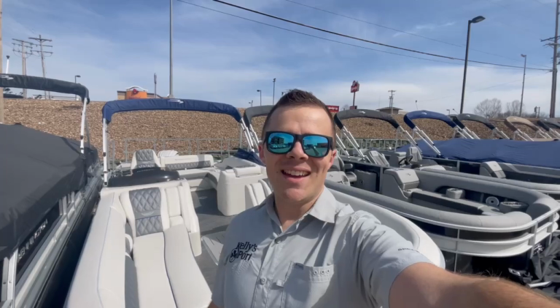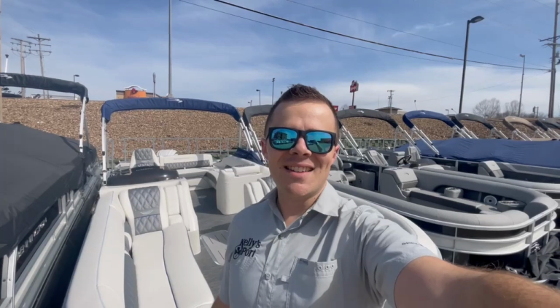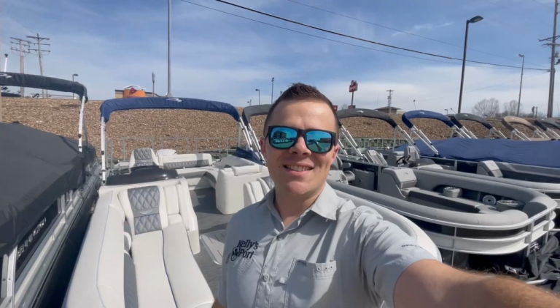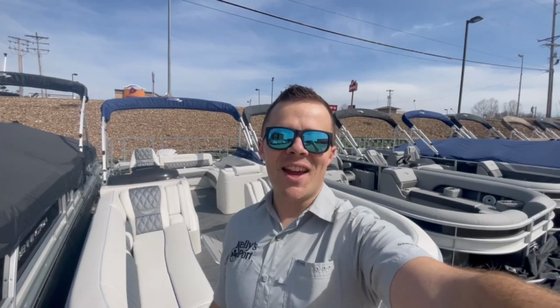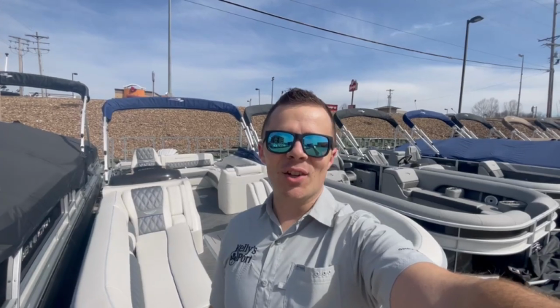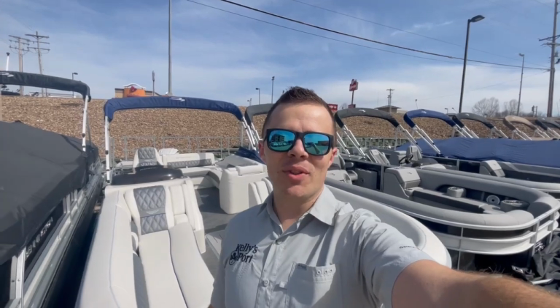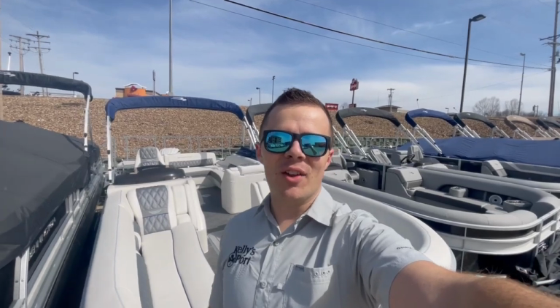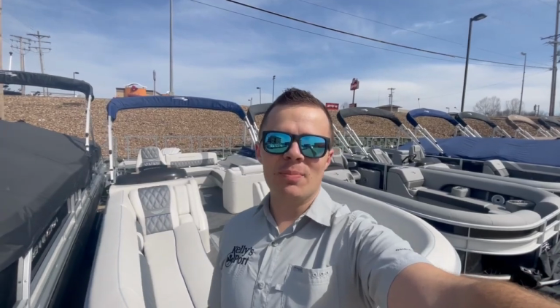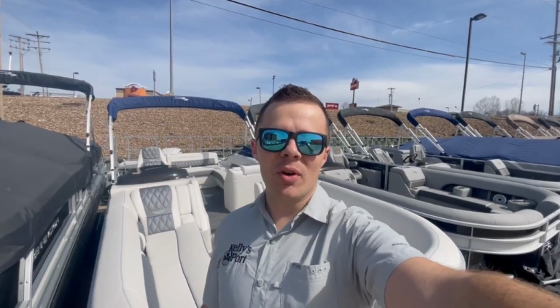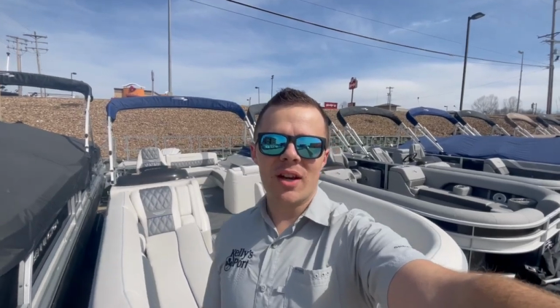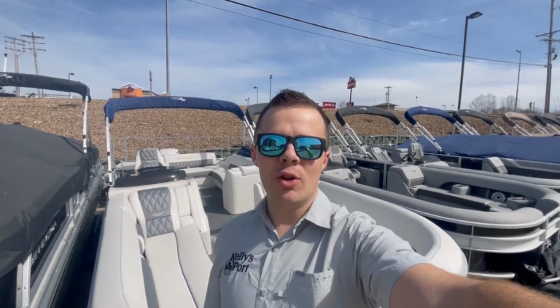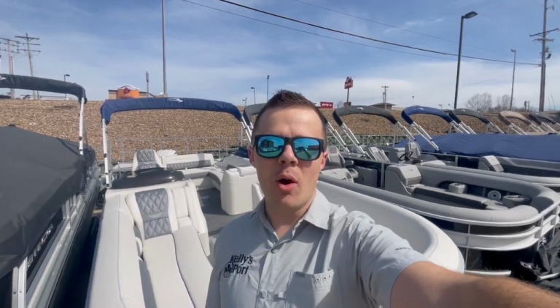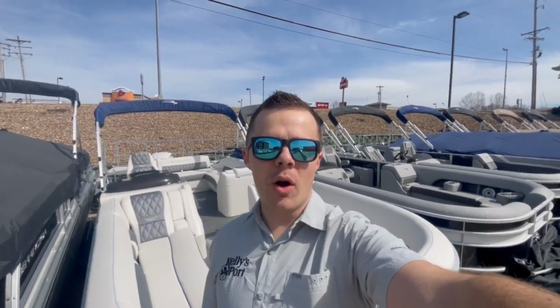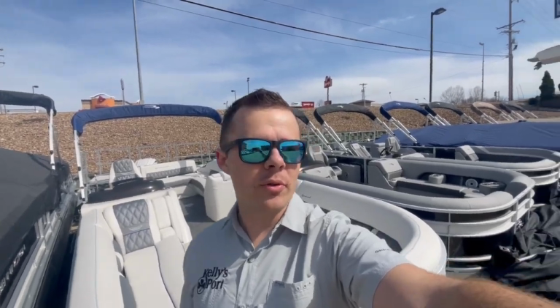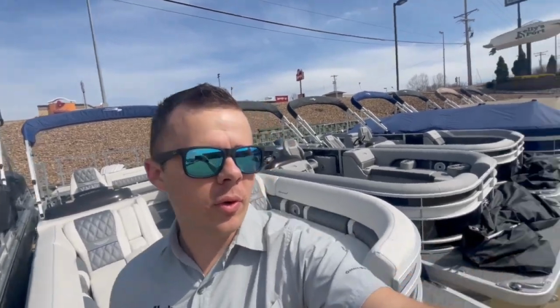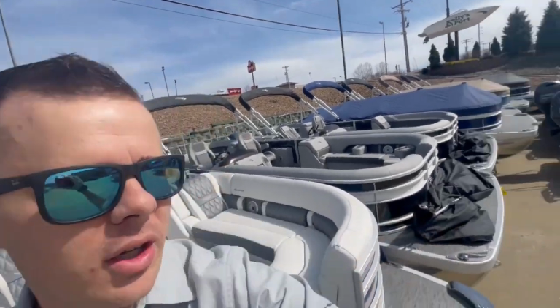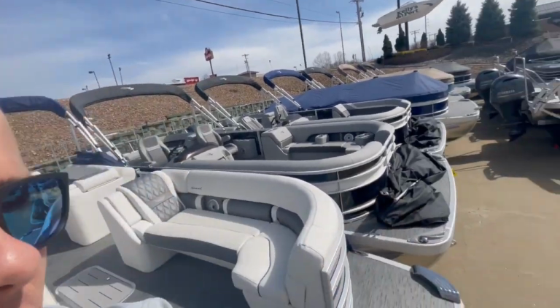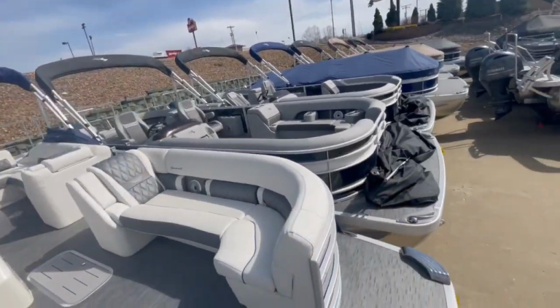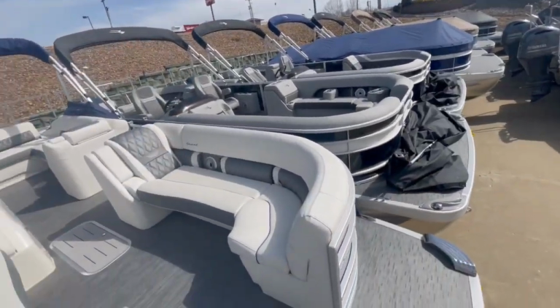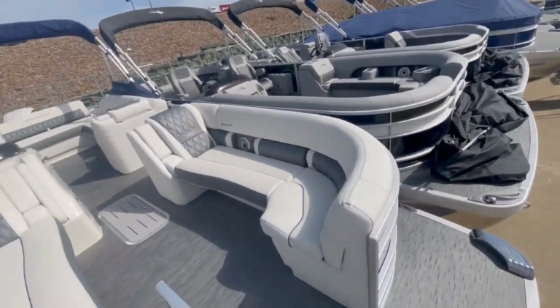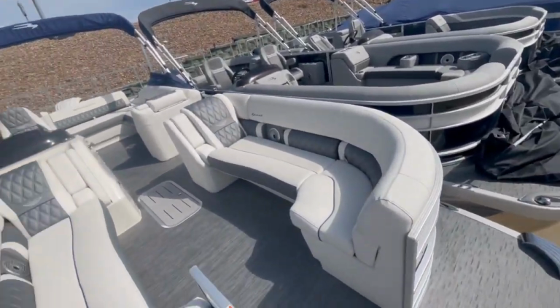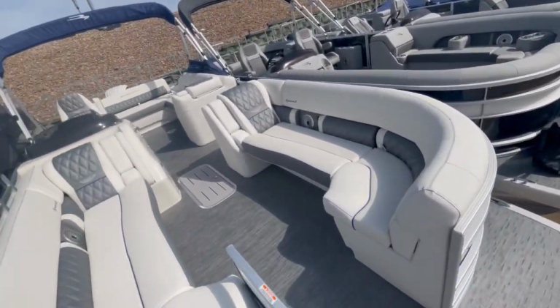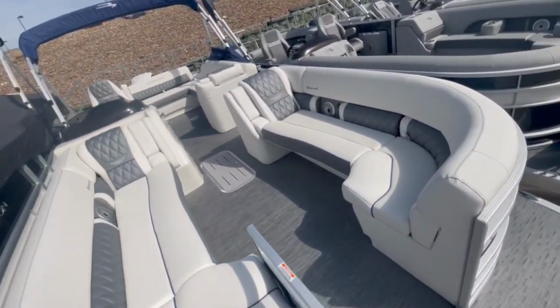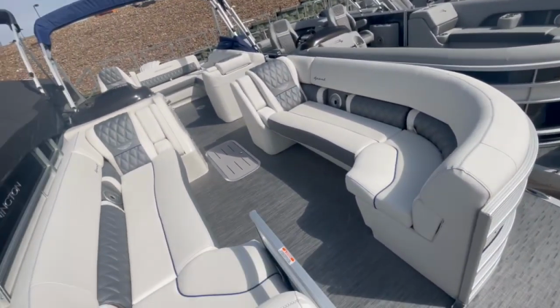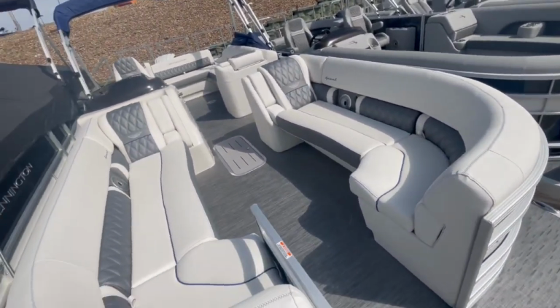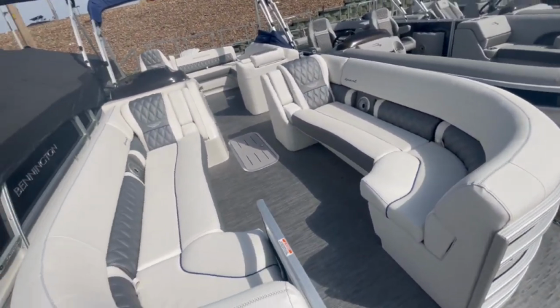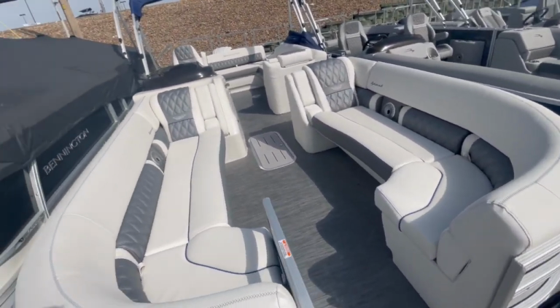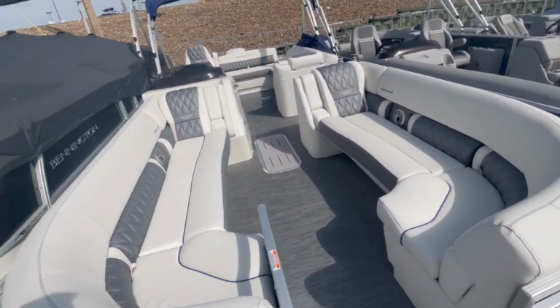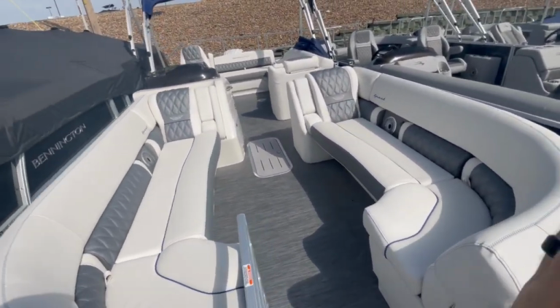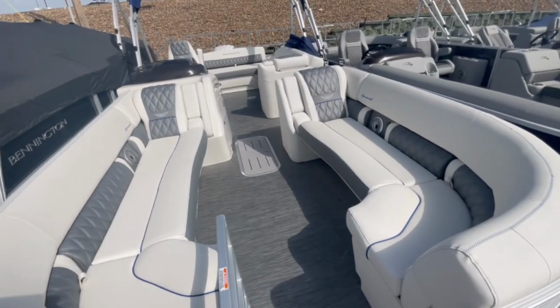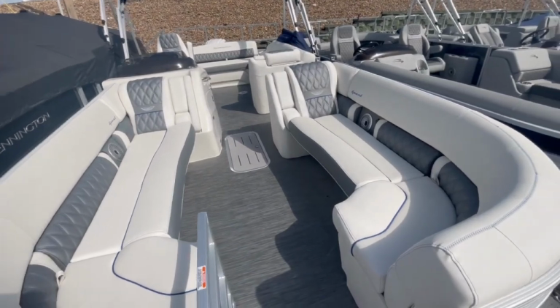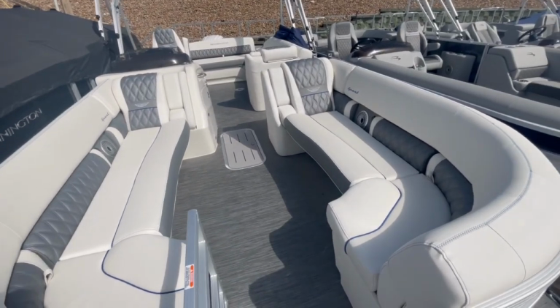Hey guys, it's Taylor with Kelly's Port. Got a new boat walkthrough for you. This is a 2023 Bennington 25R.